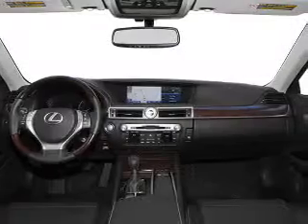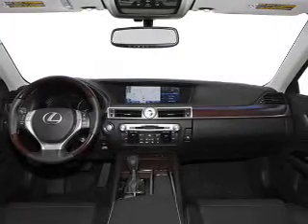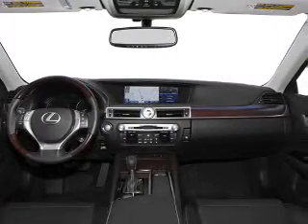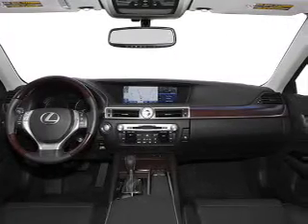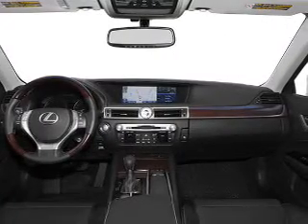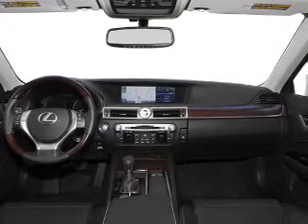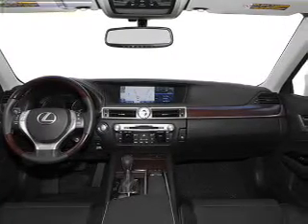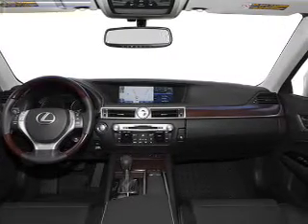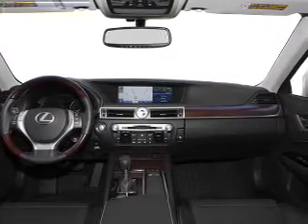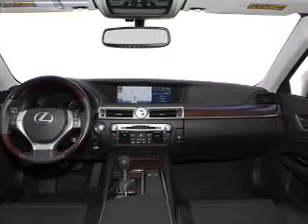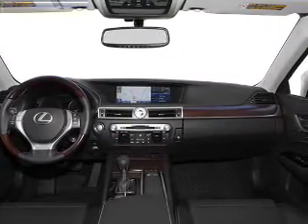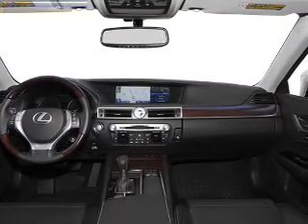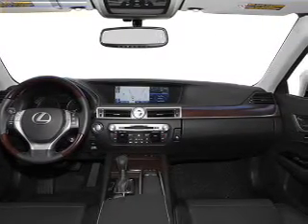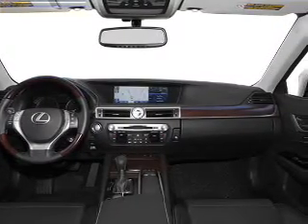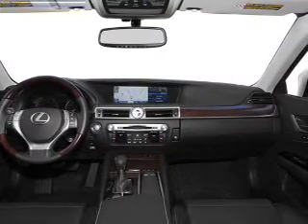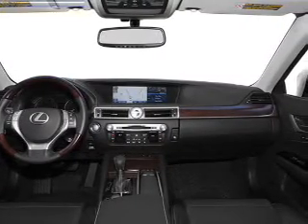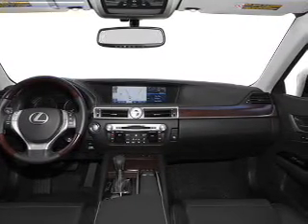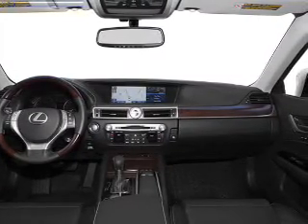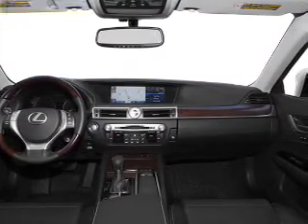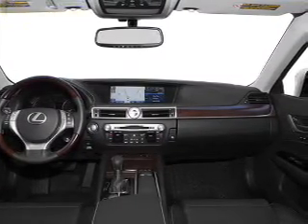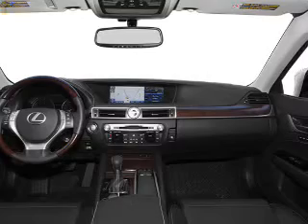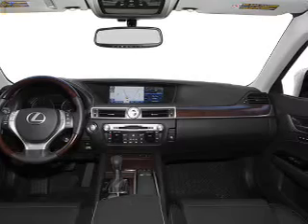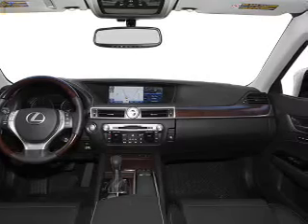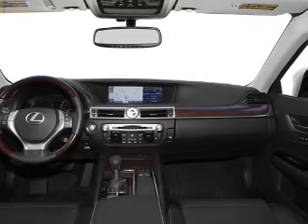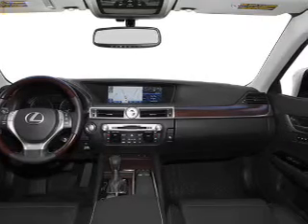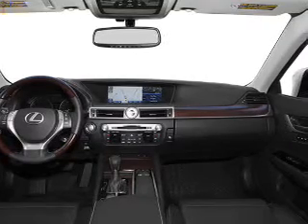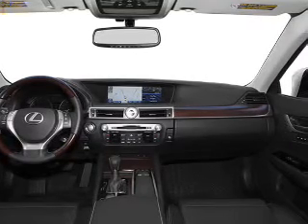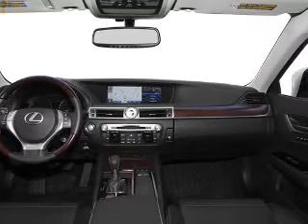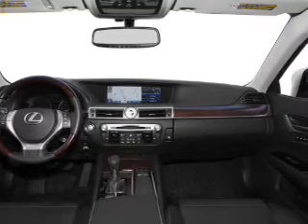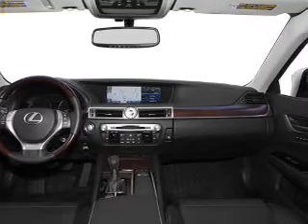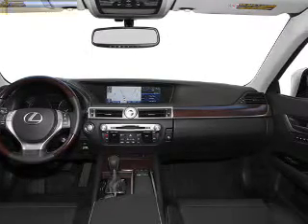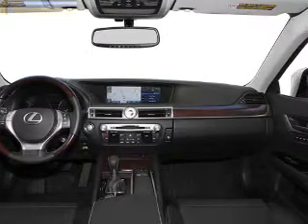Cruise control, power steering, air conditioning. Our website offers more information on all of our vehicles. Call us today to start test driving.